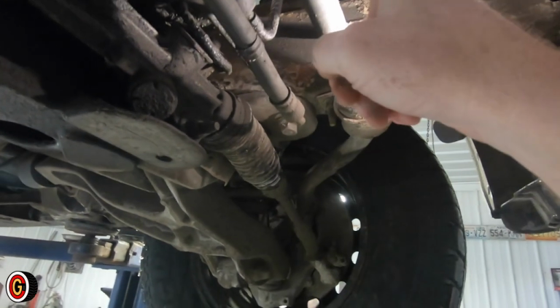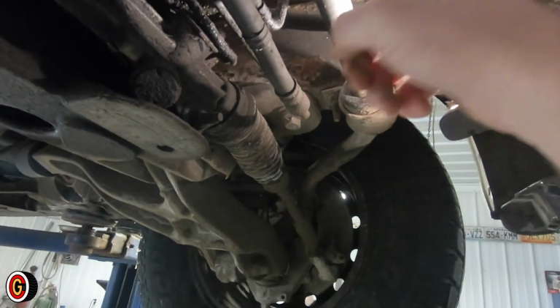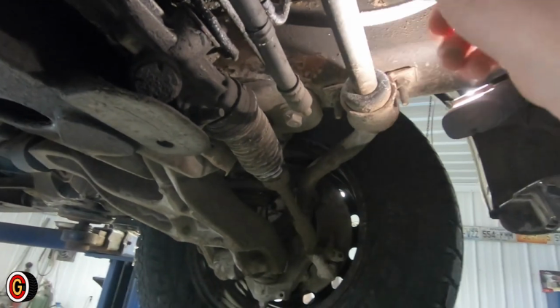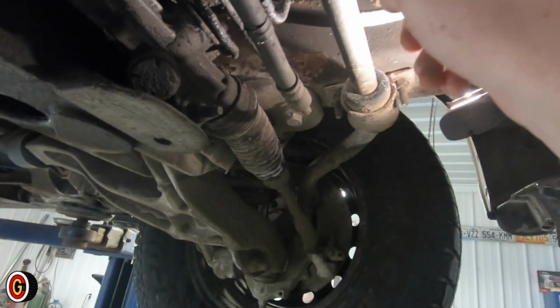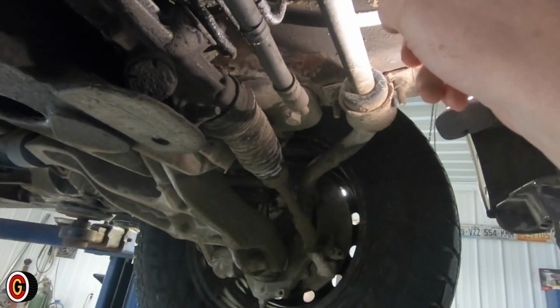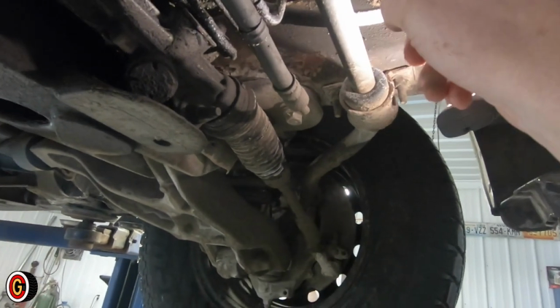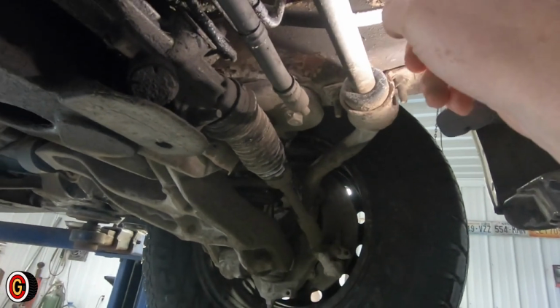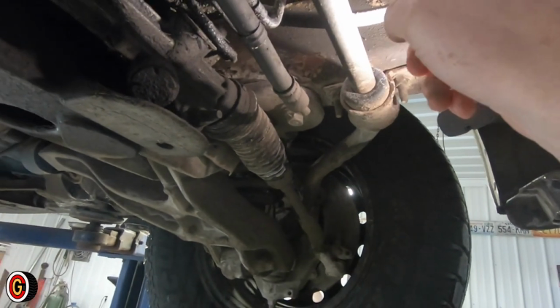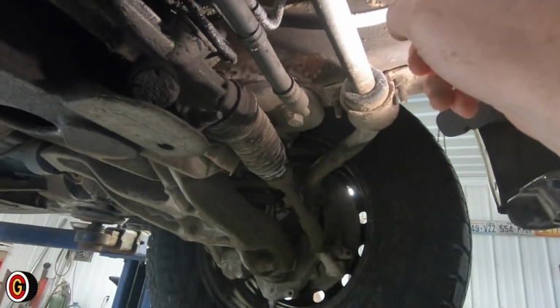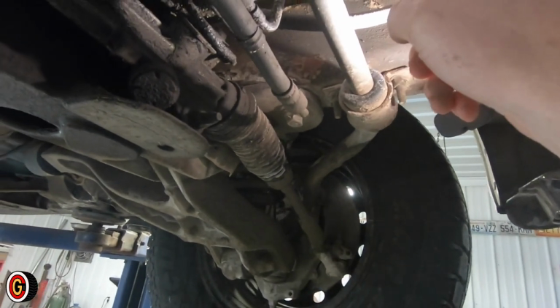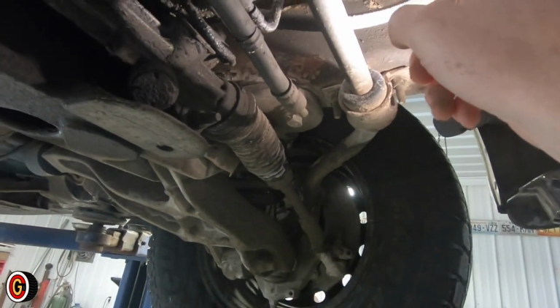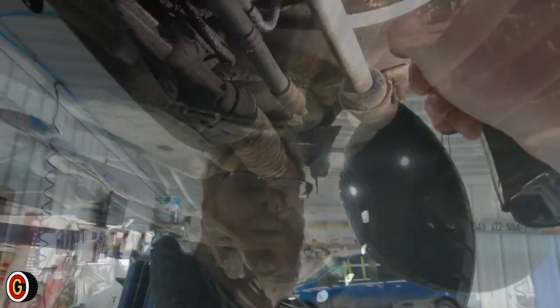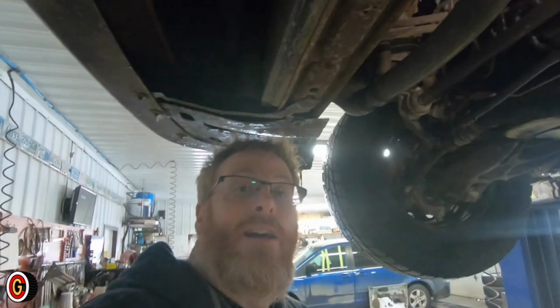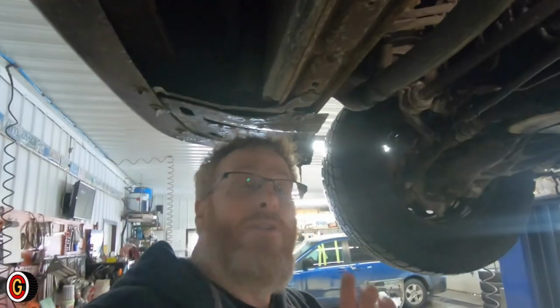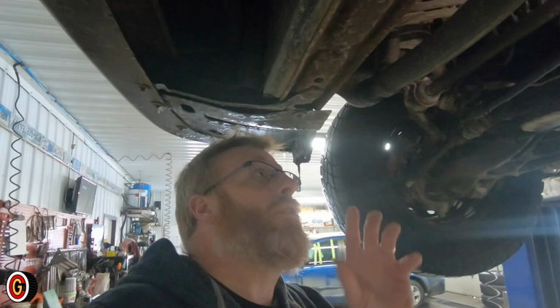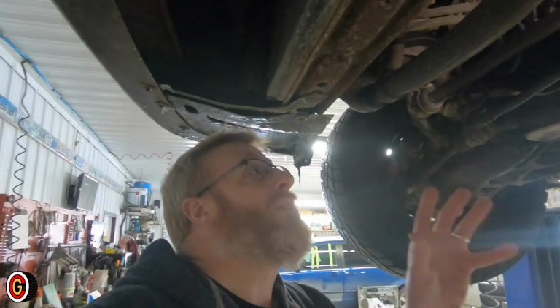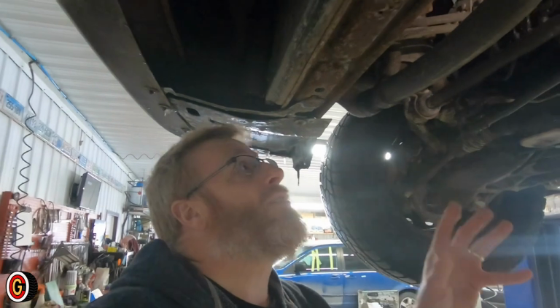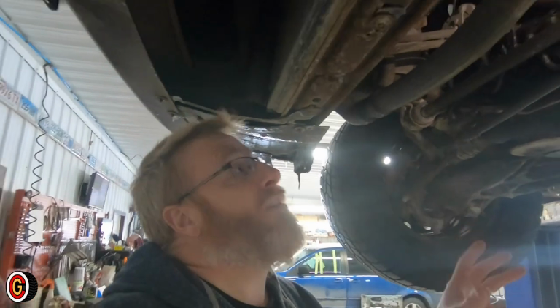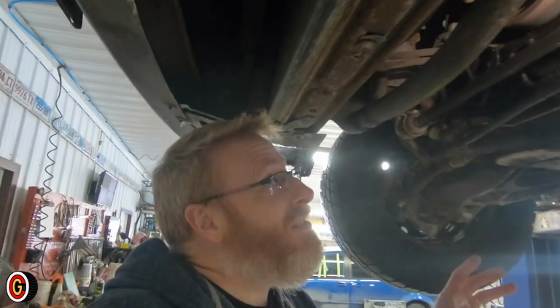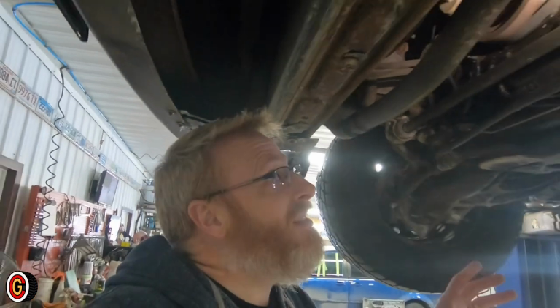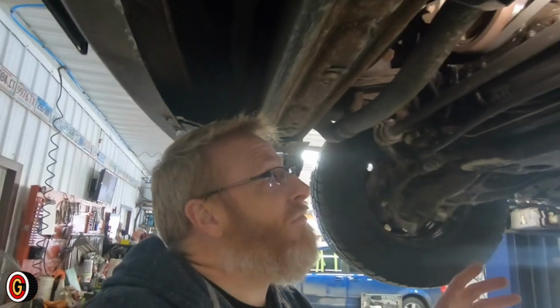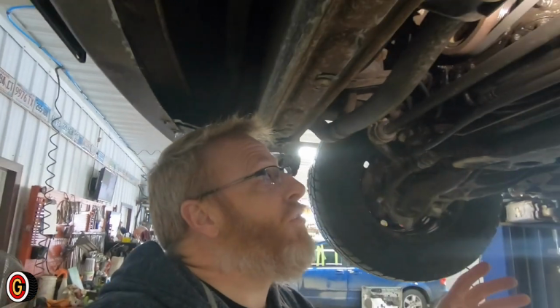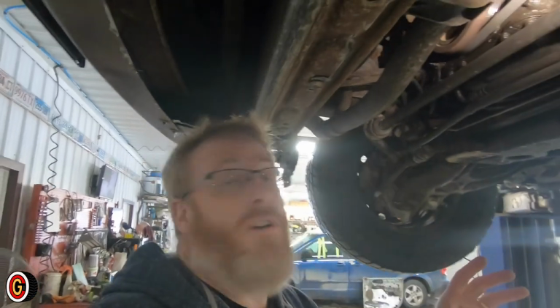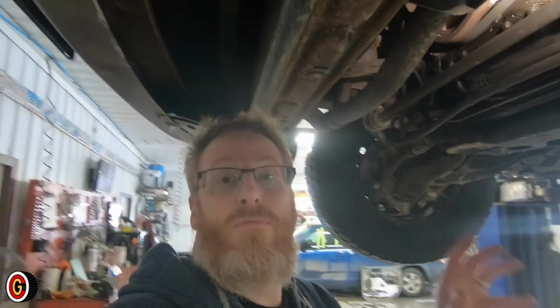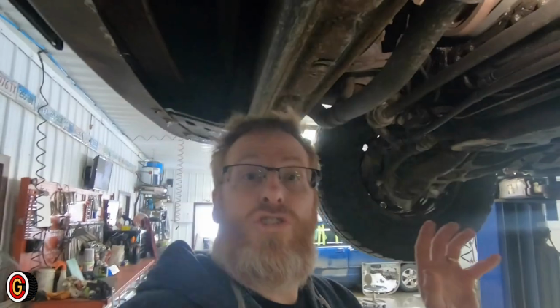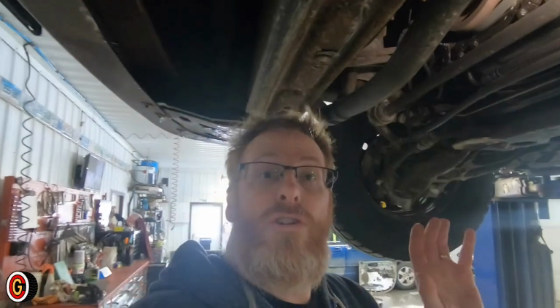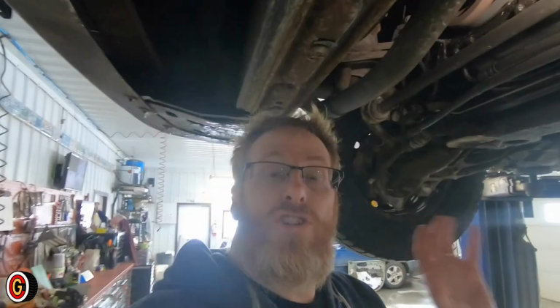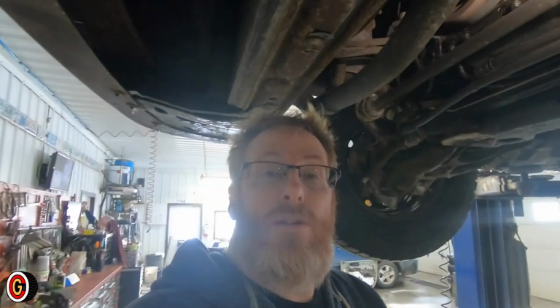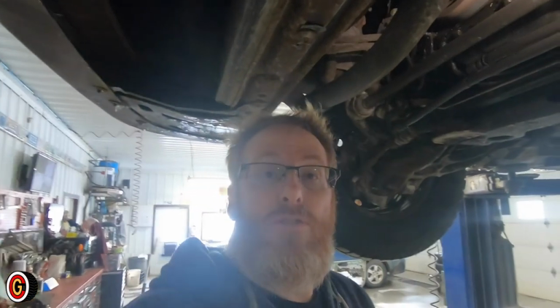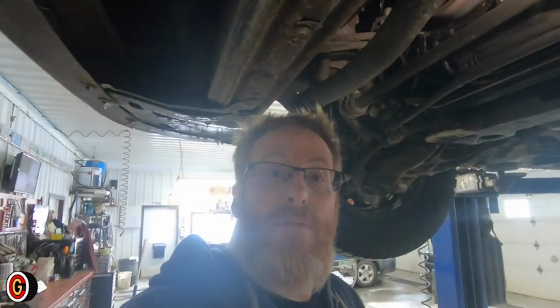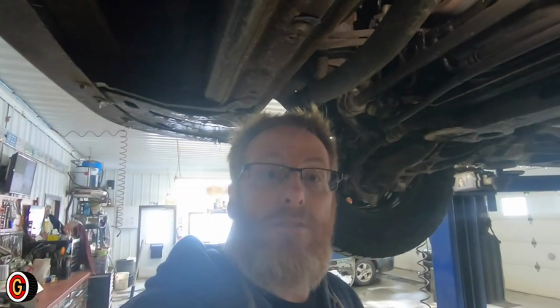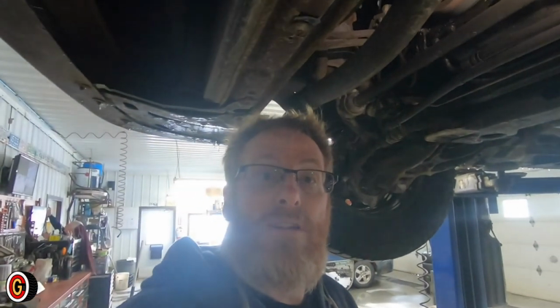Power steering's got hoses going all over the place anyway. We're going to see if we can cinch that filter off and show you just how much of a mess it makes.